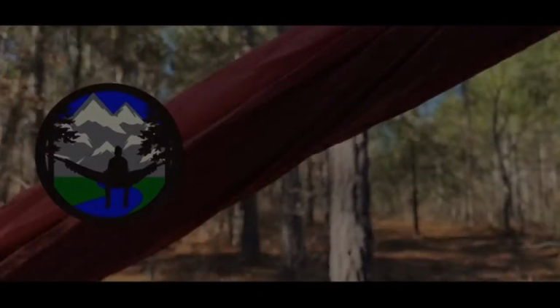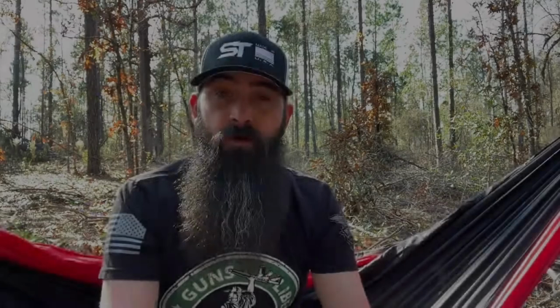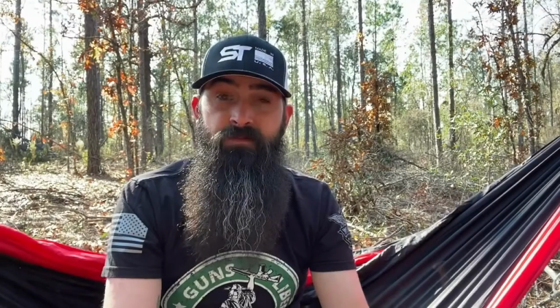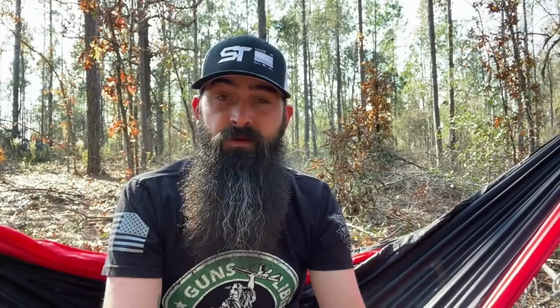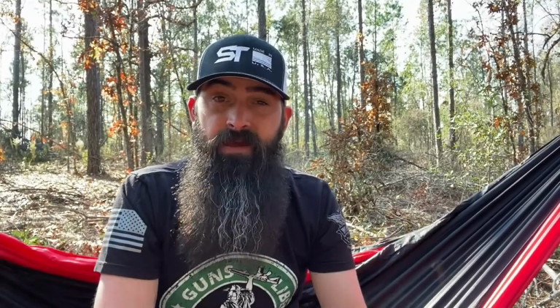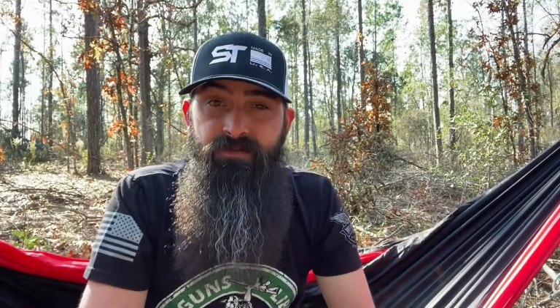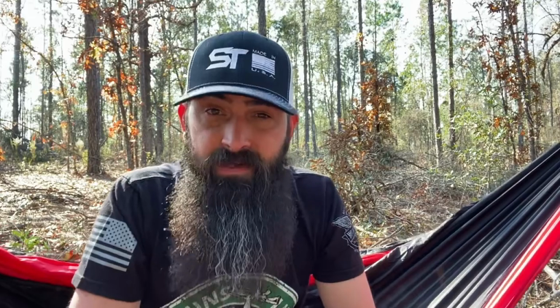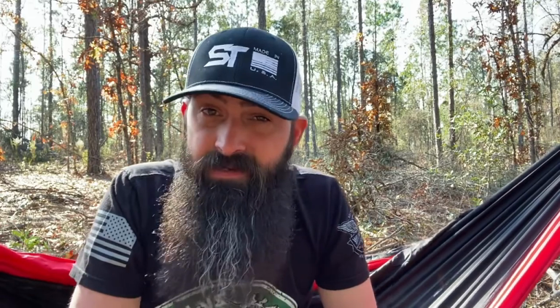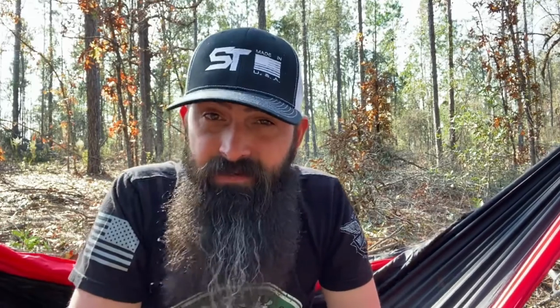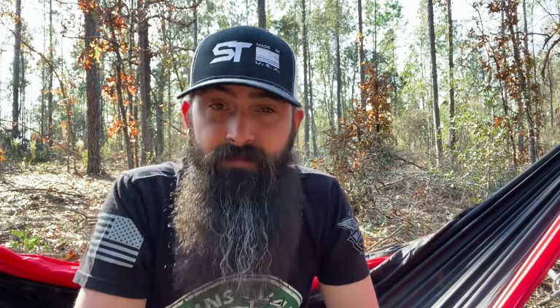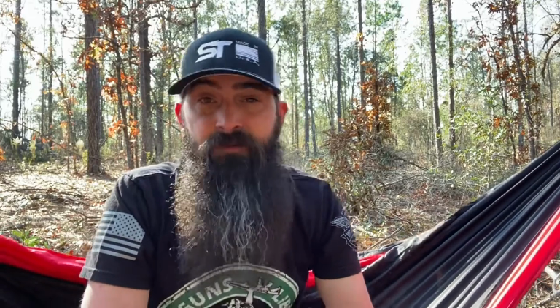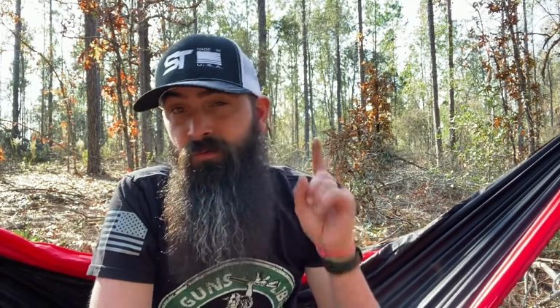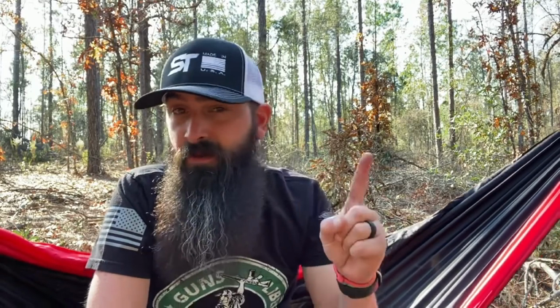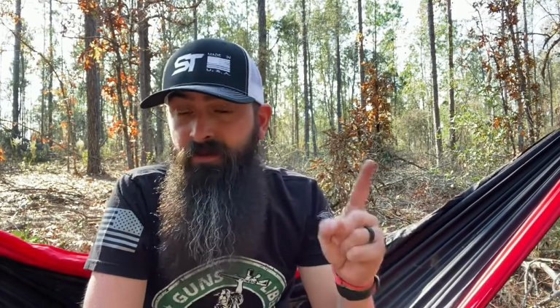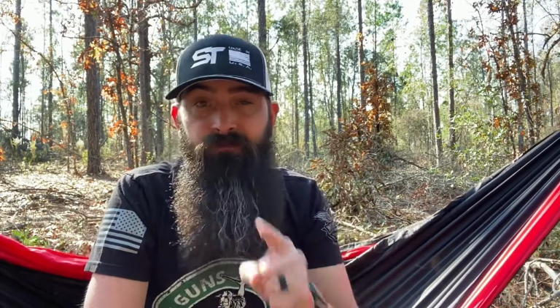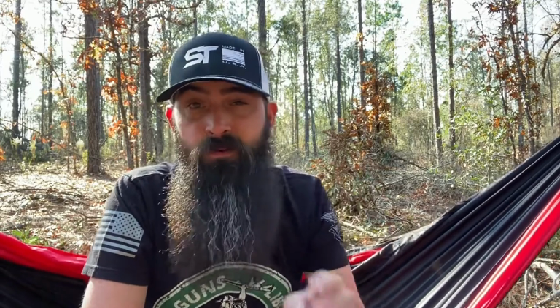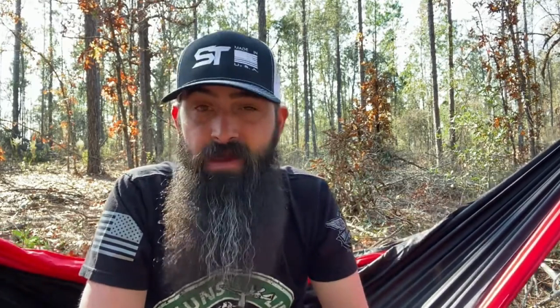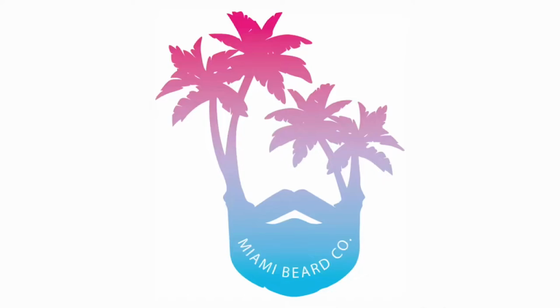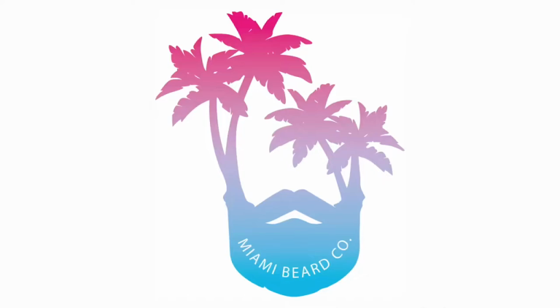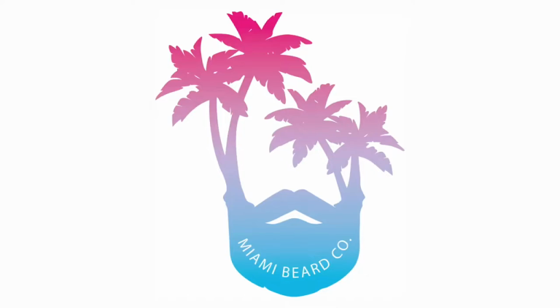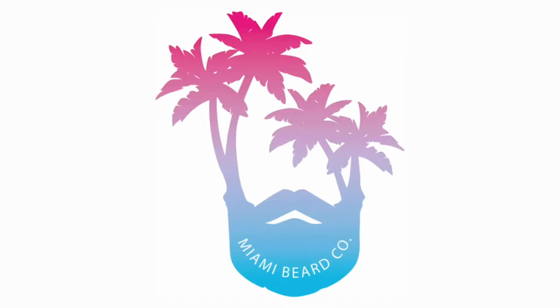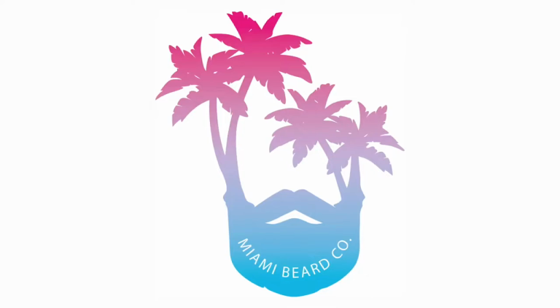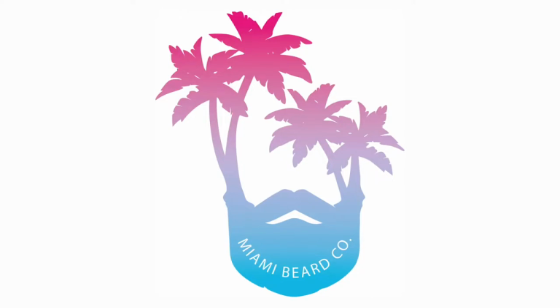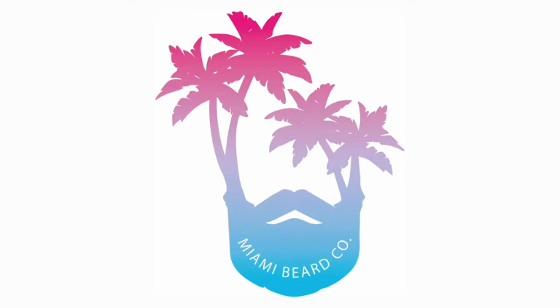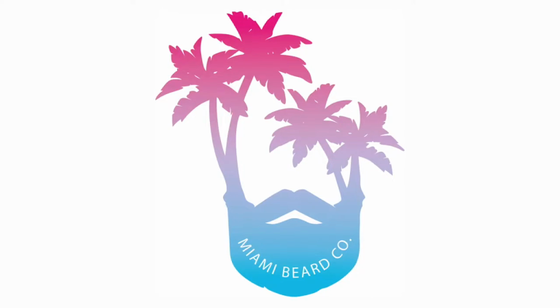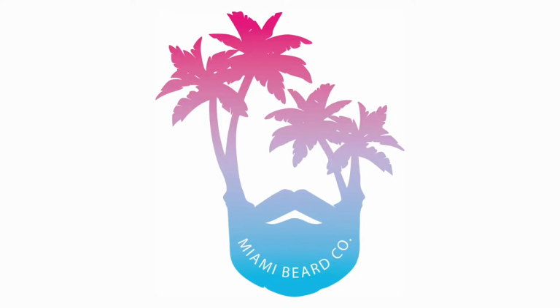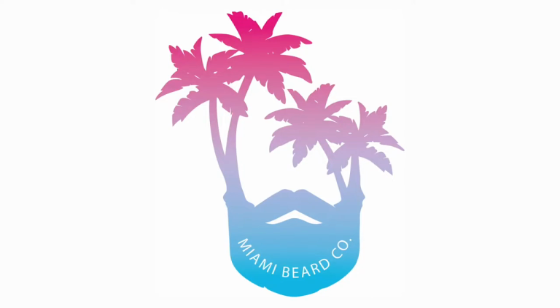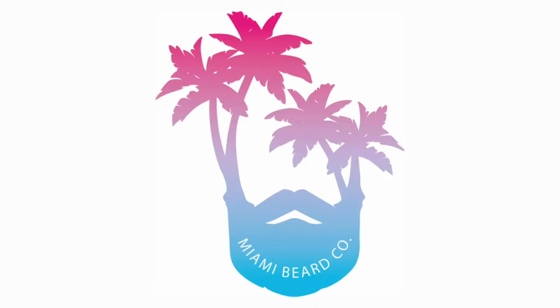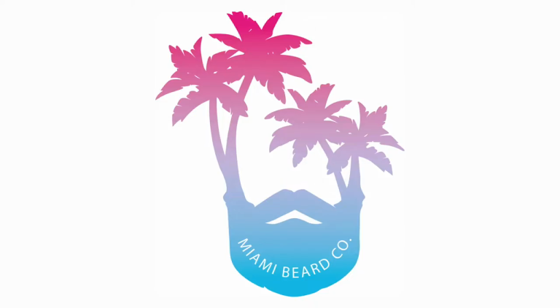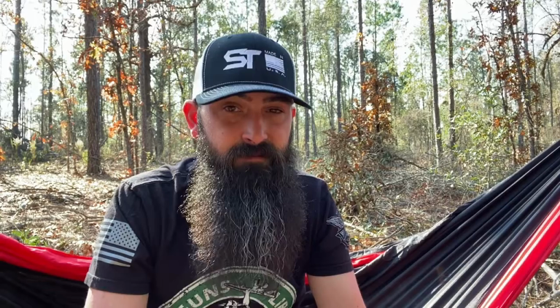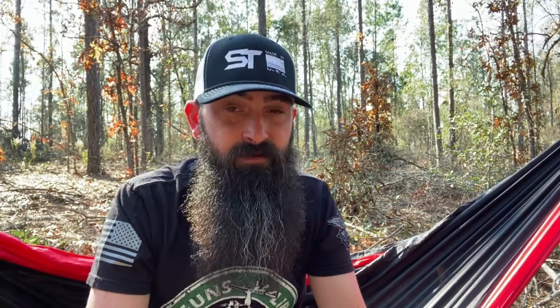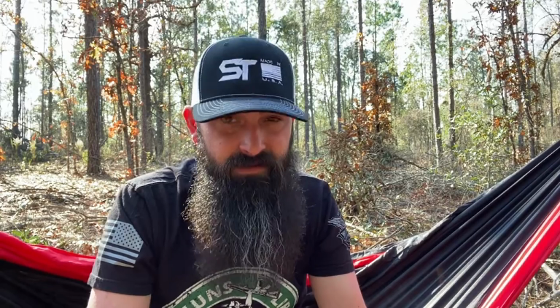Alright guys, welcome back. So today, like I said, update number one for Miami Beard Company and Year of the Beard, December edition.